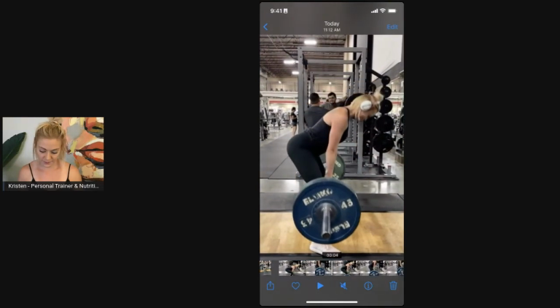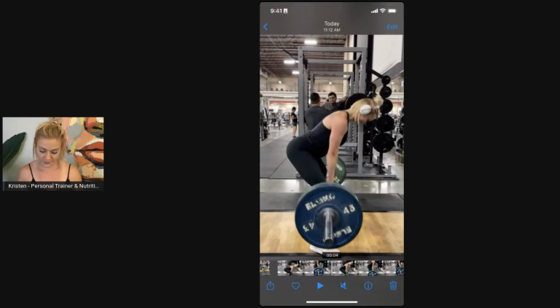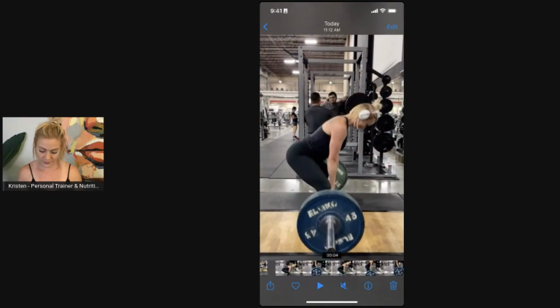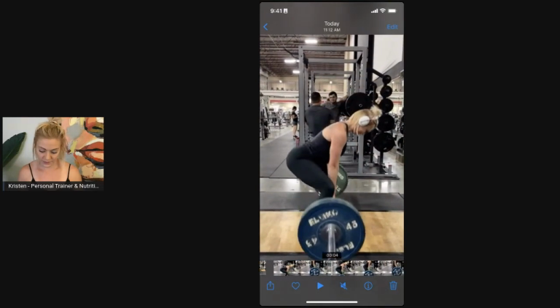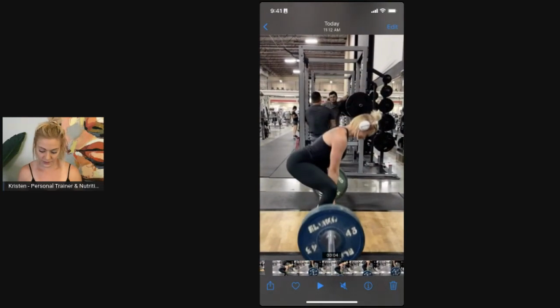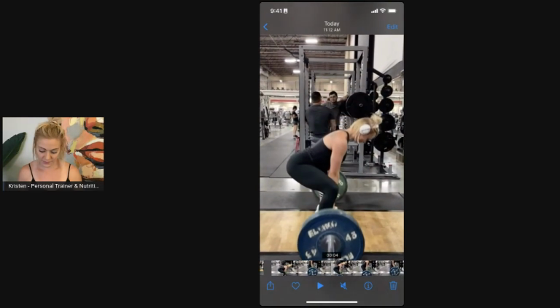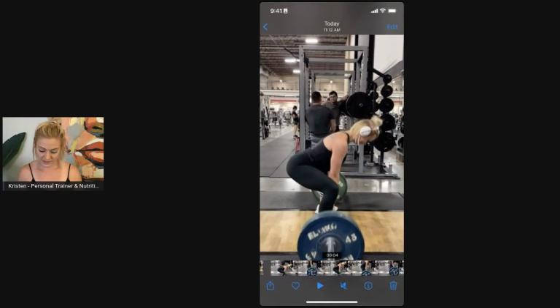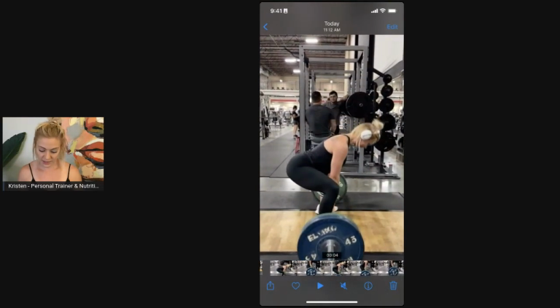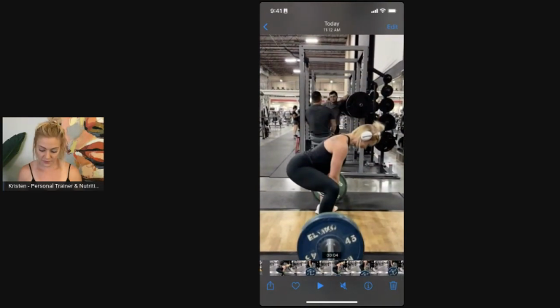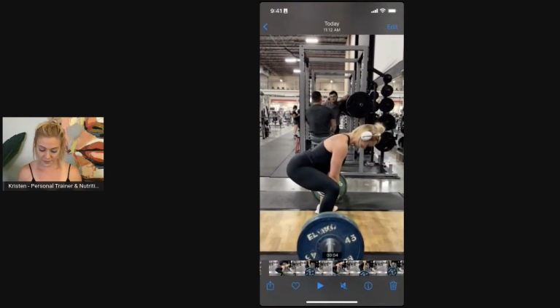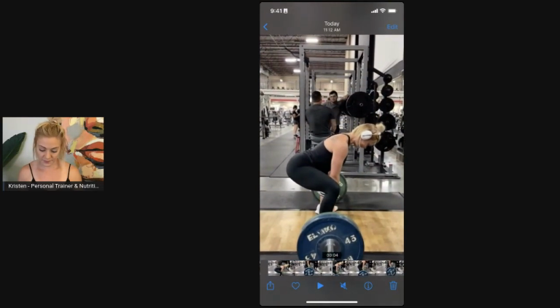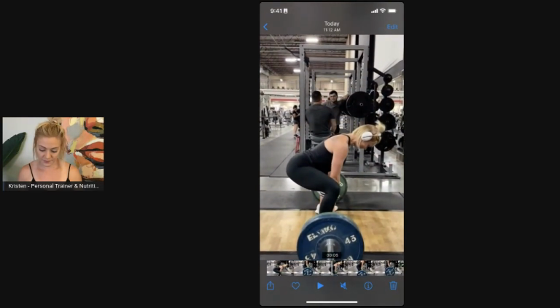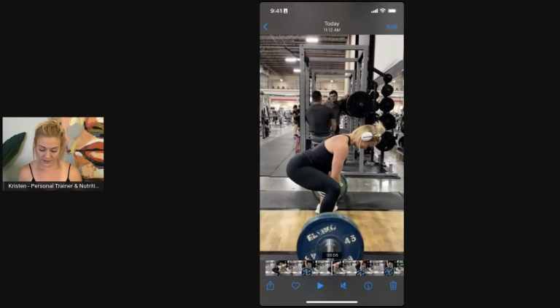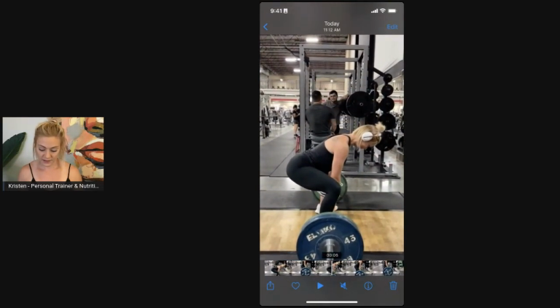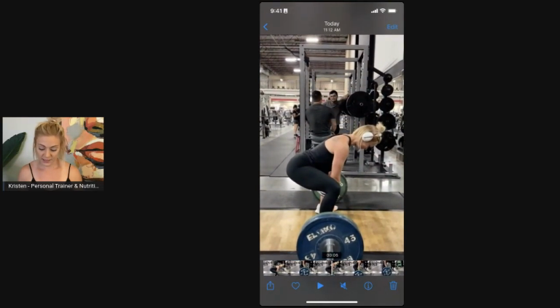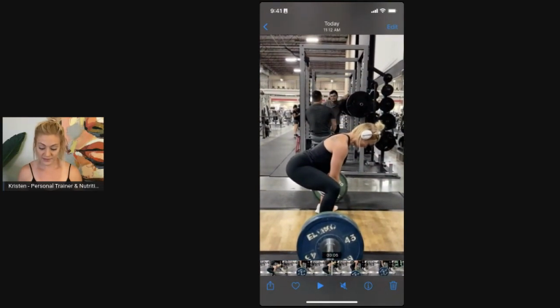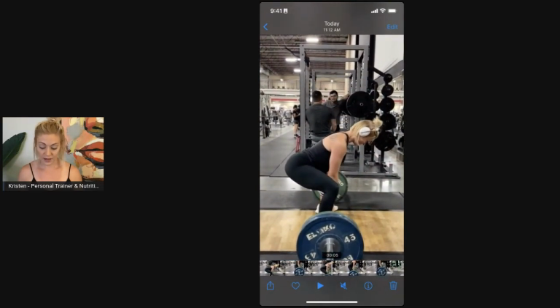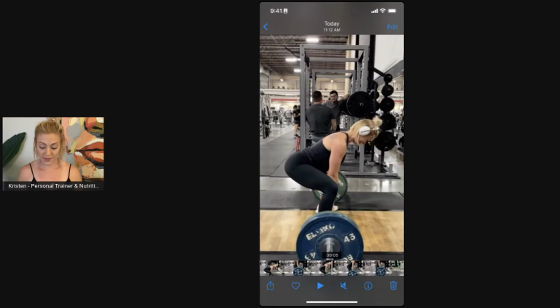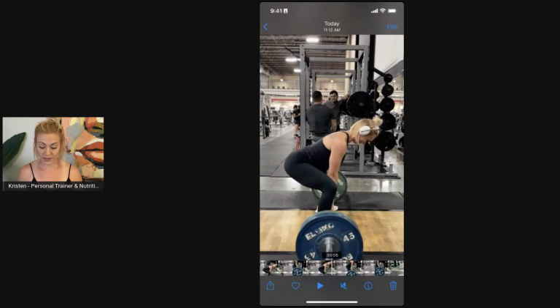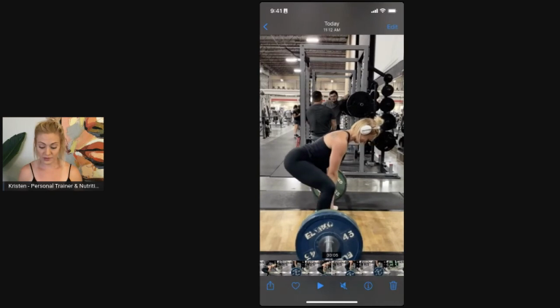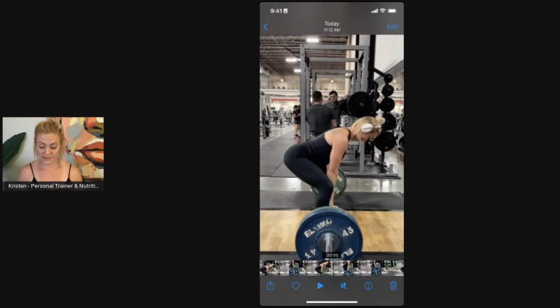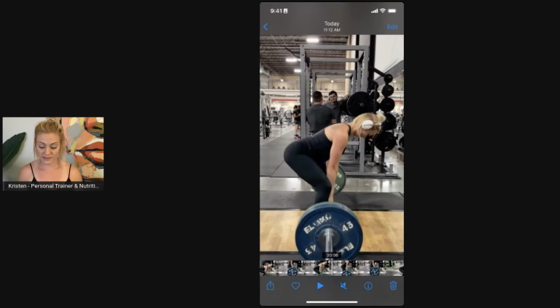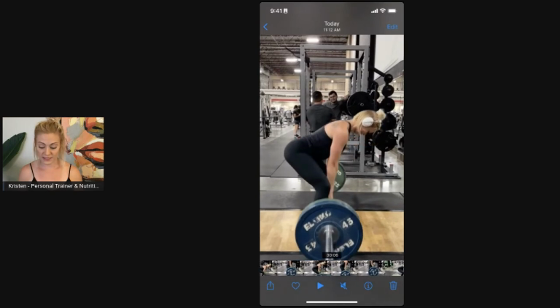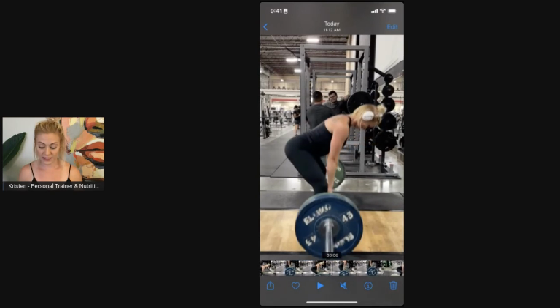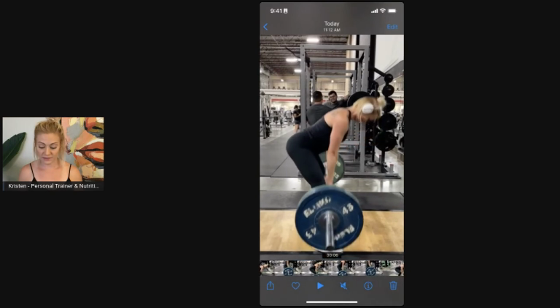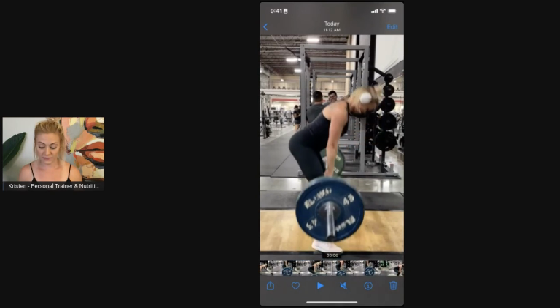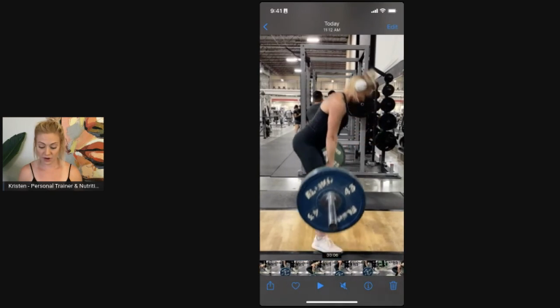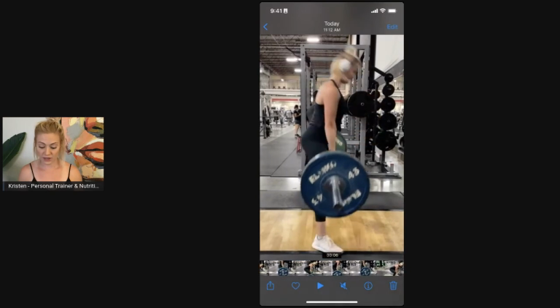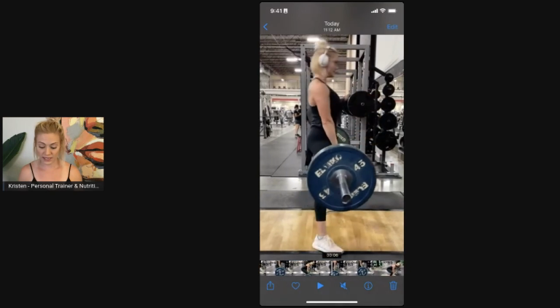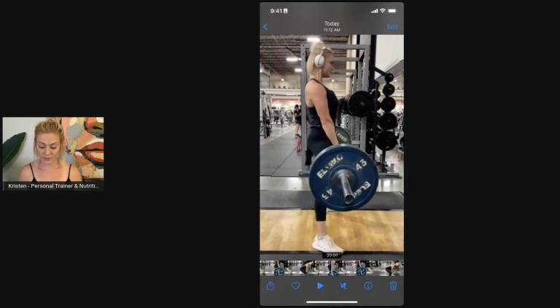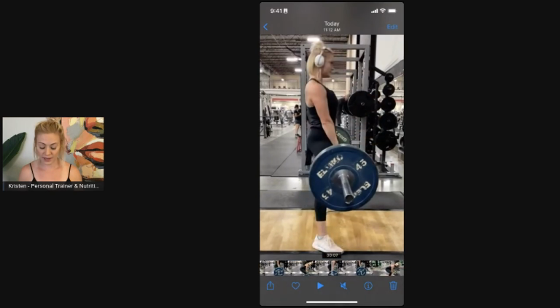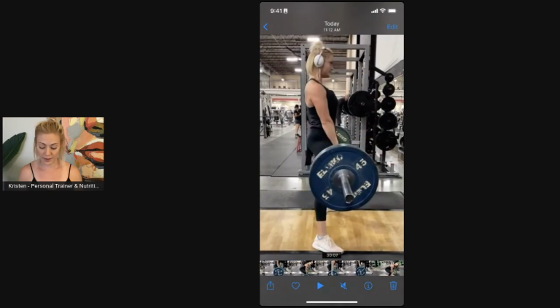RDL, hips down, hips come back up towards the ceiling, RDL it back down.